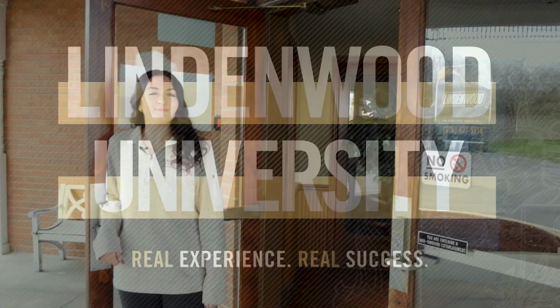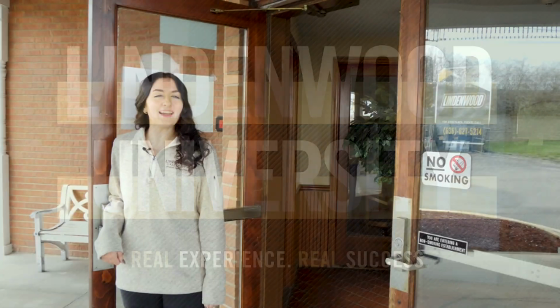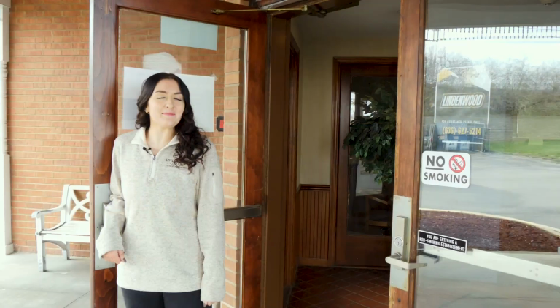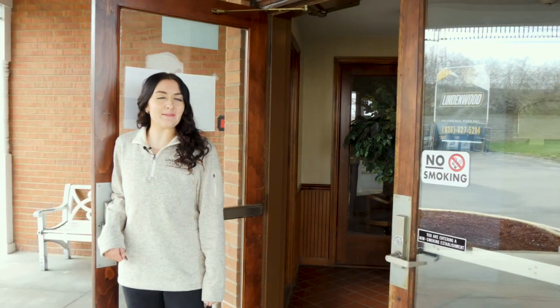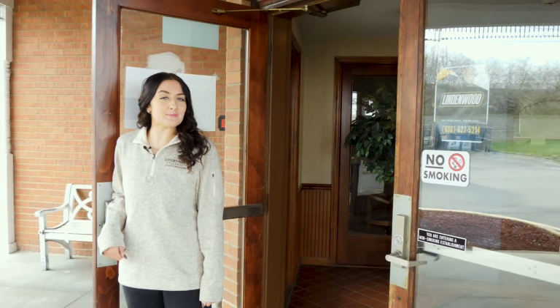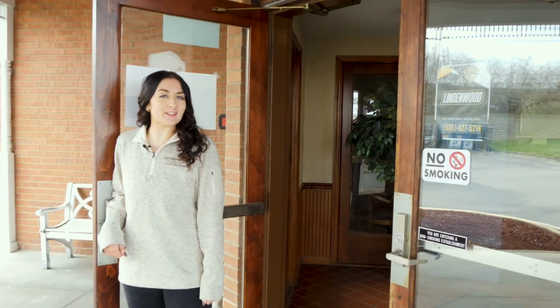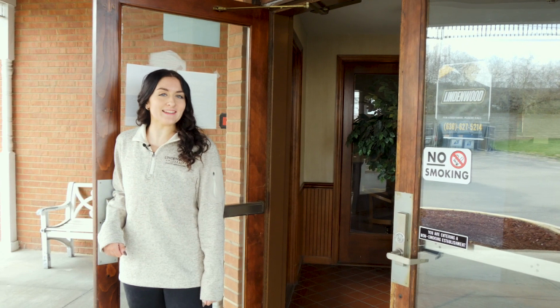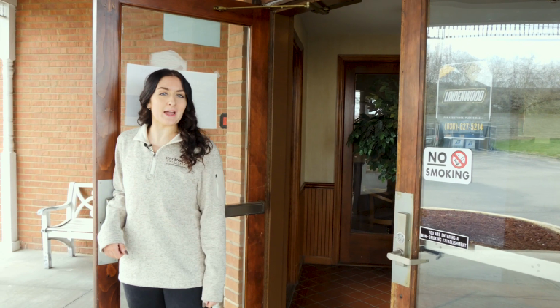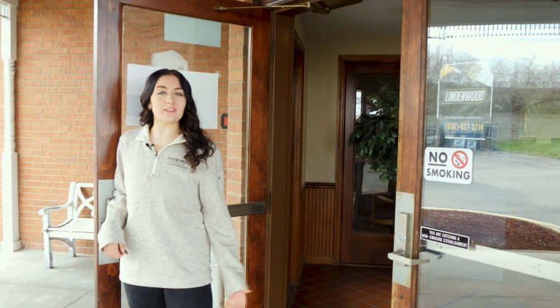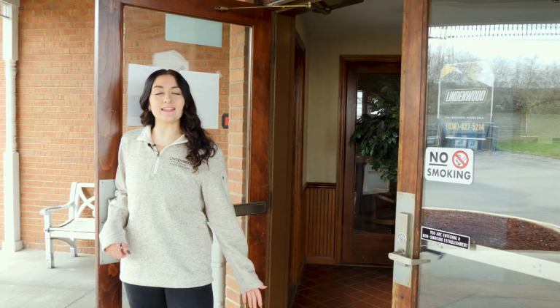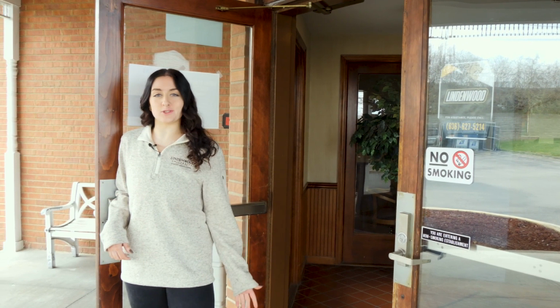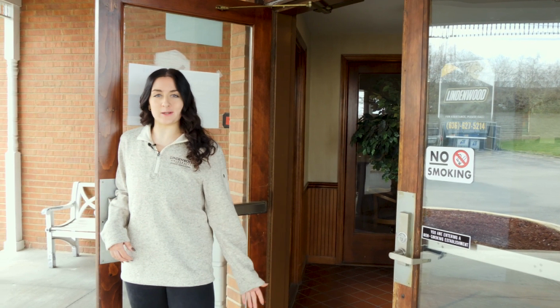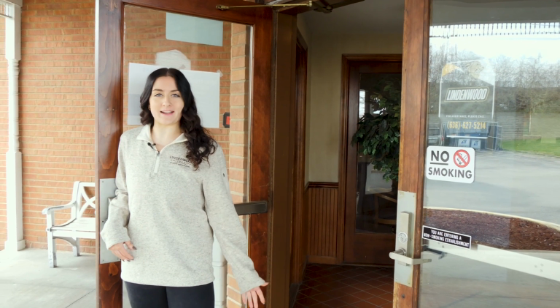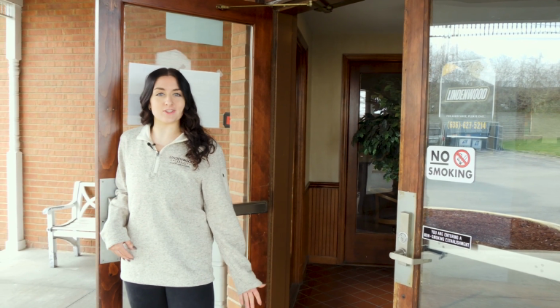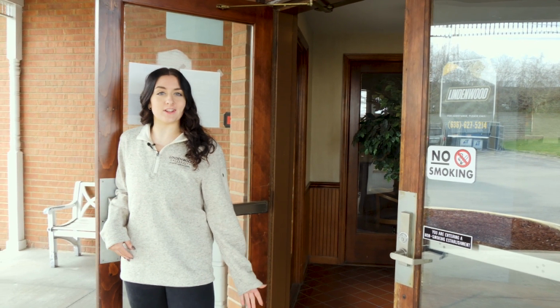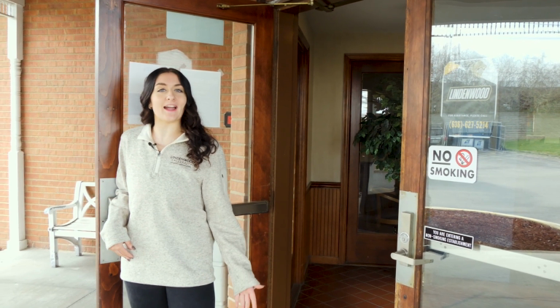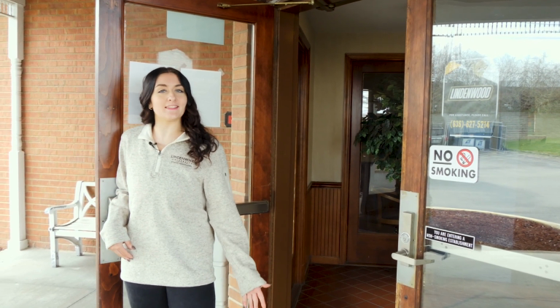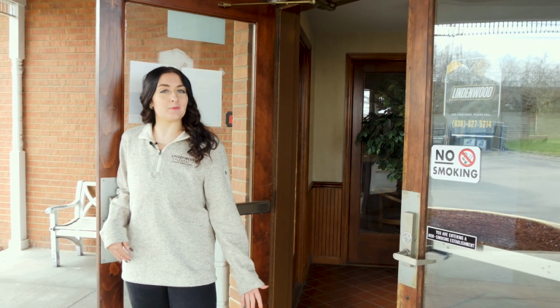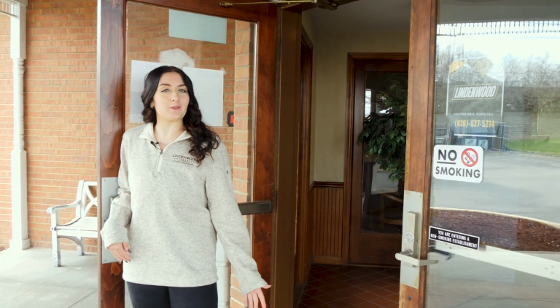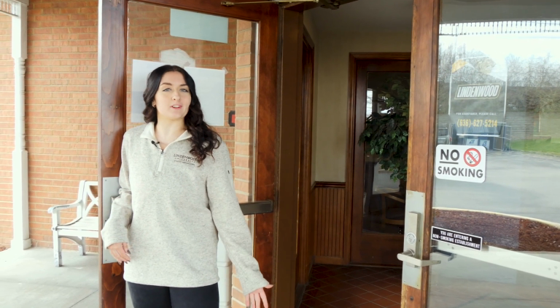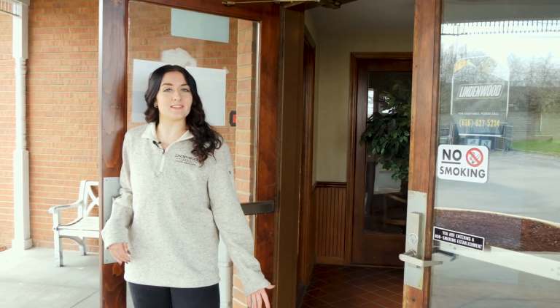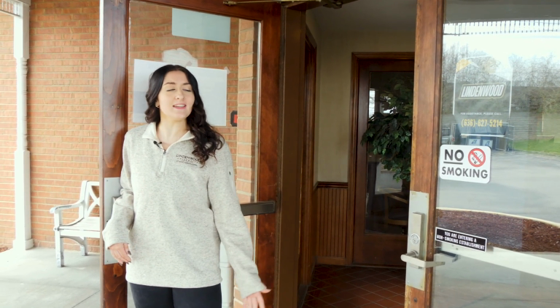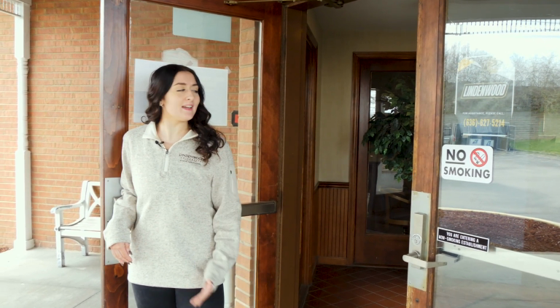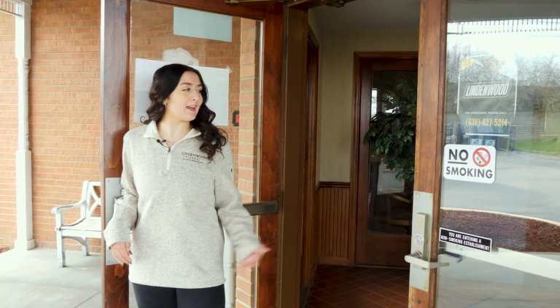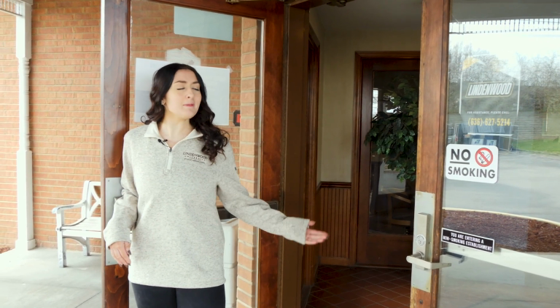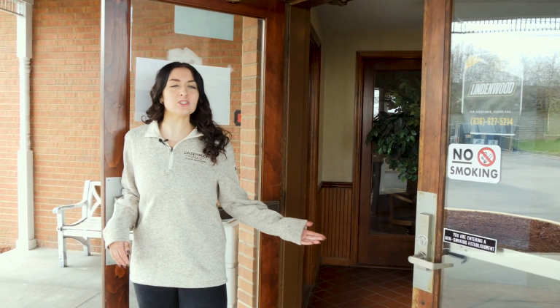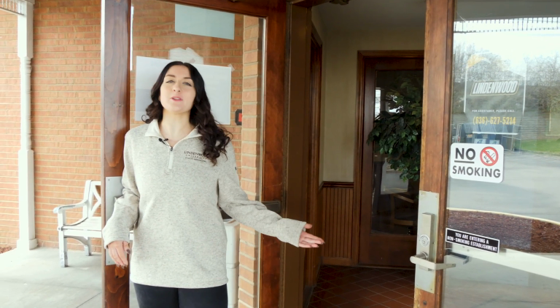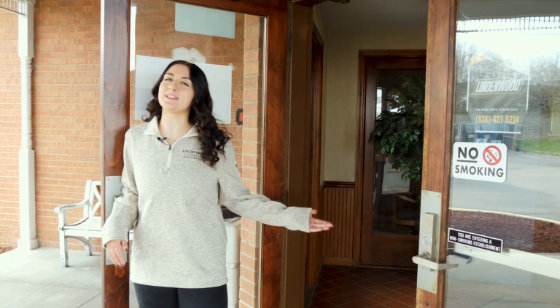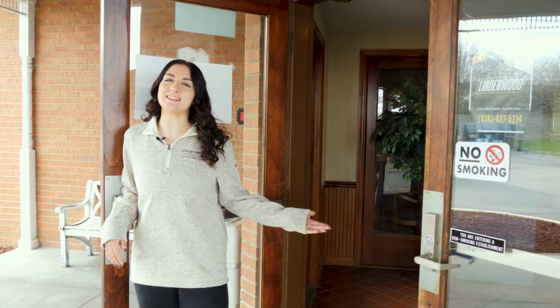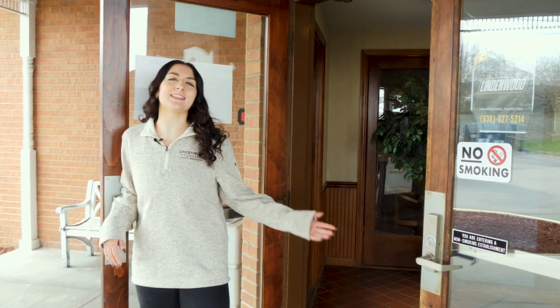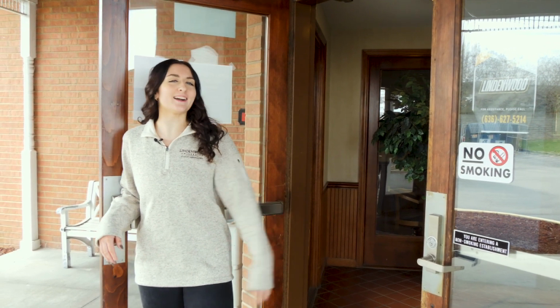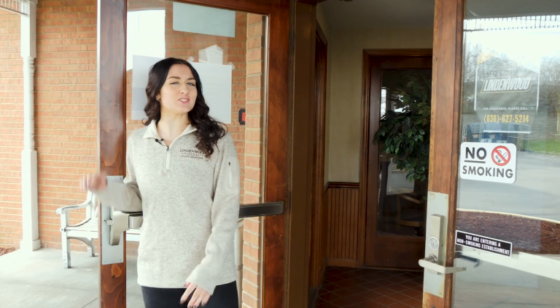Hi, my name is Brooklyn. I'm the lead student ambassador here at Lindenwood University and I'm going to be showing you the Linden Lodge.